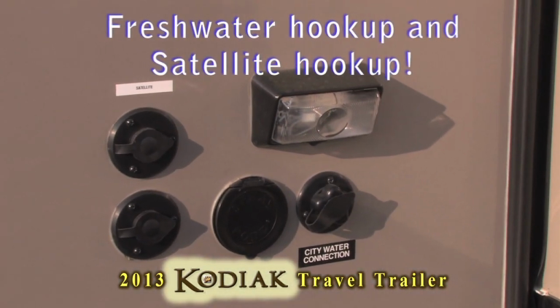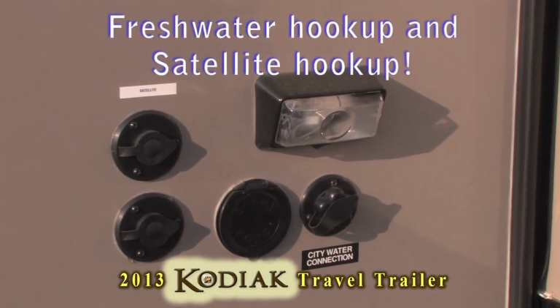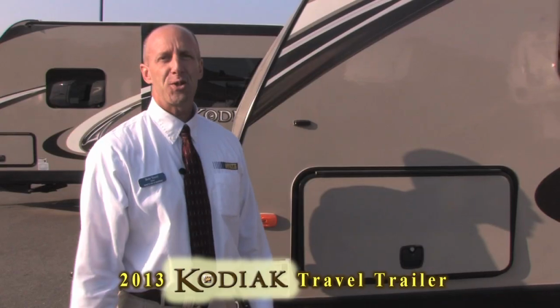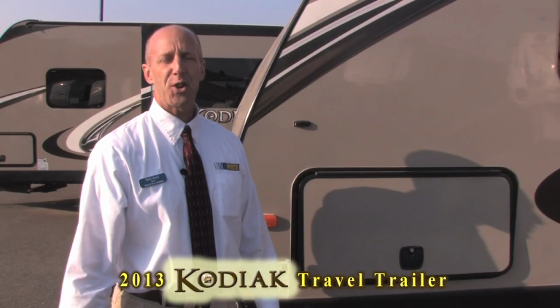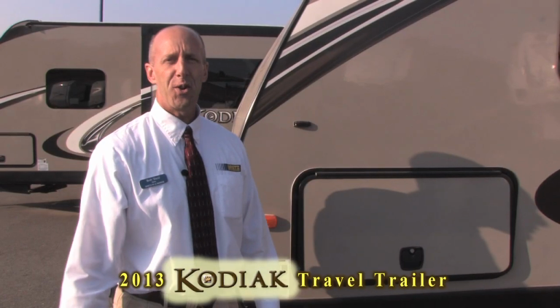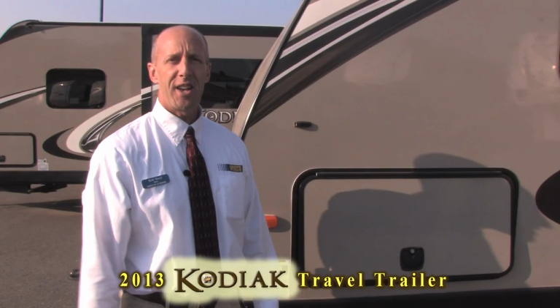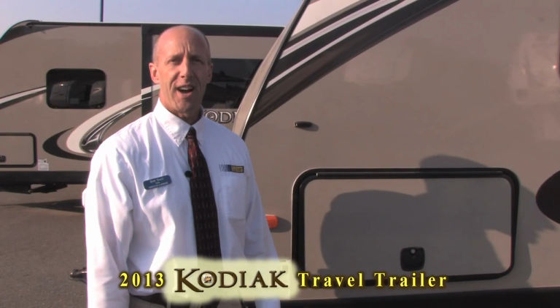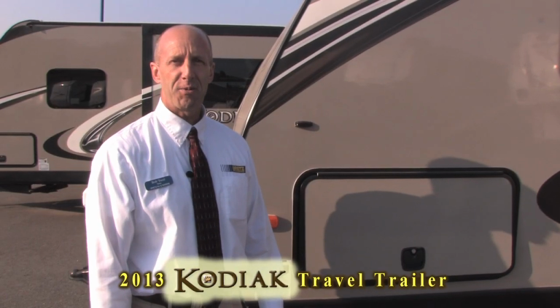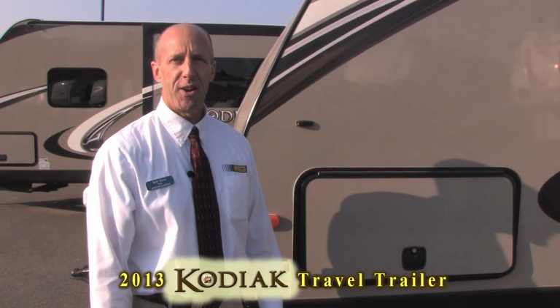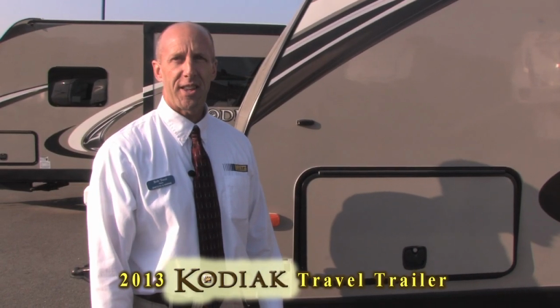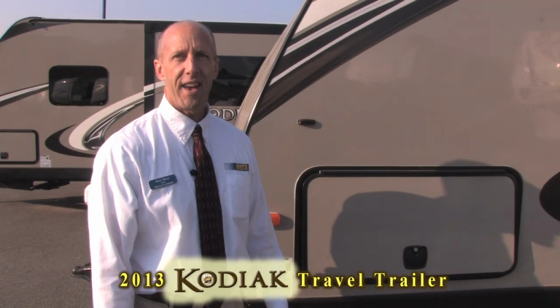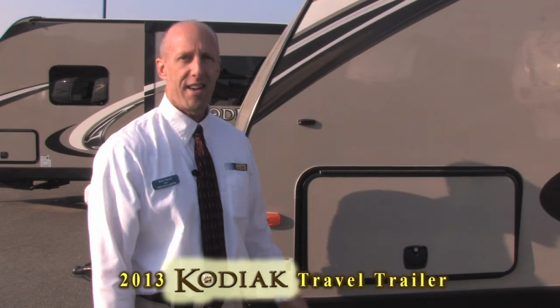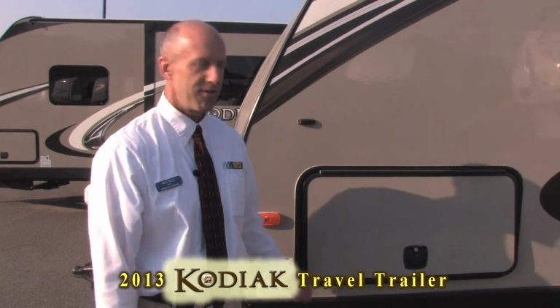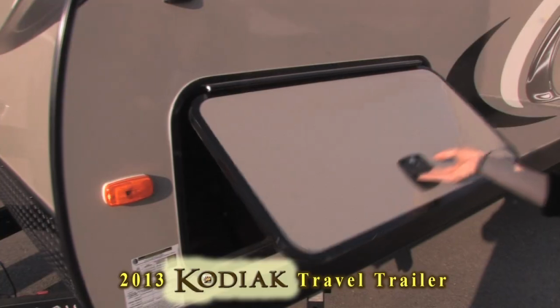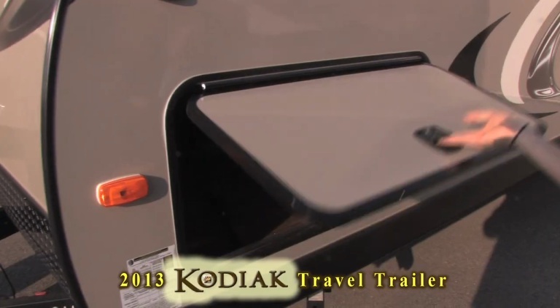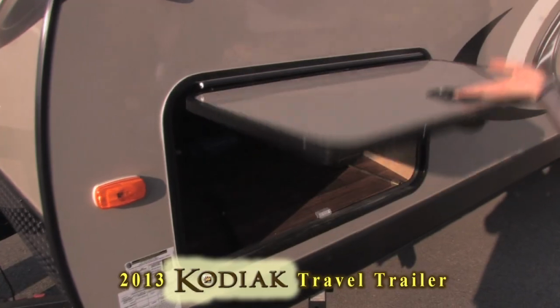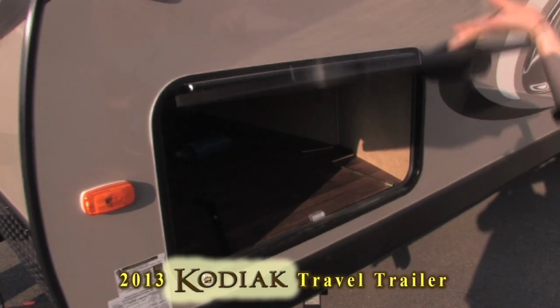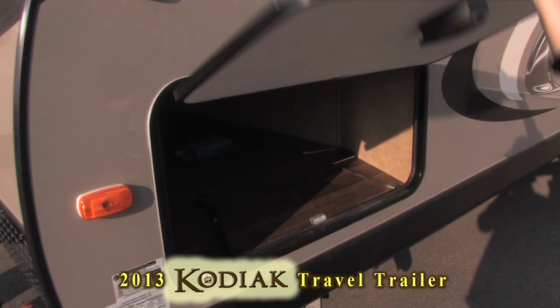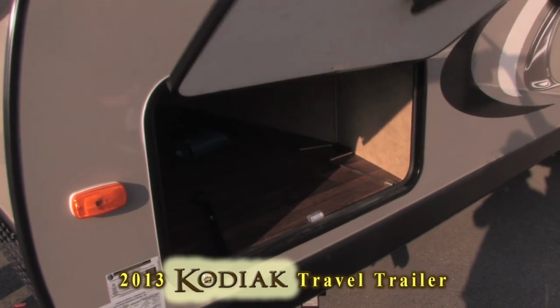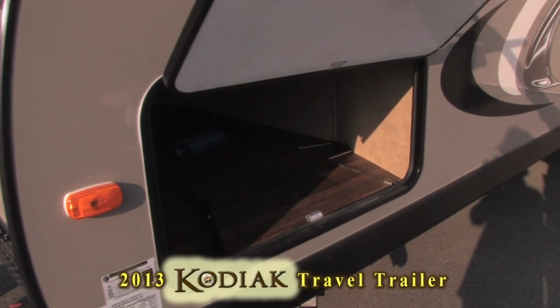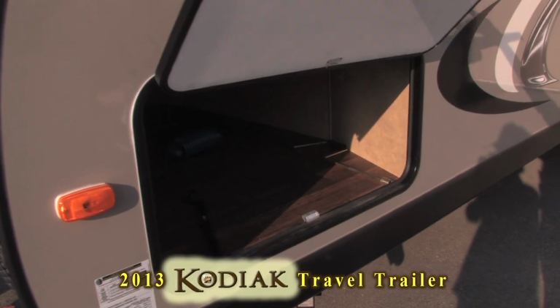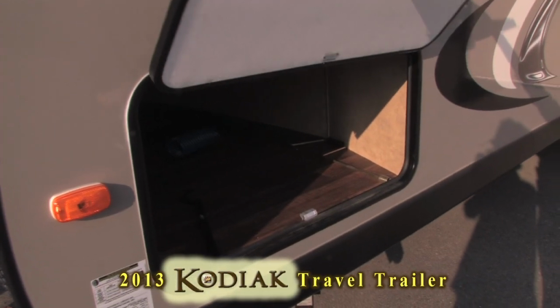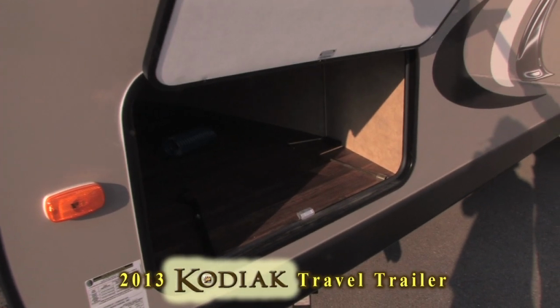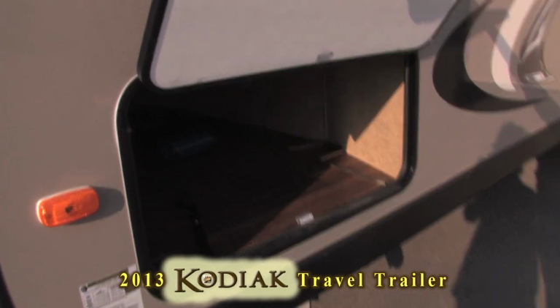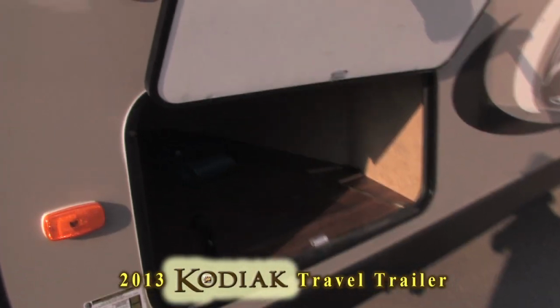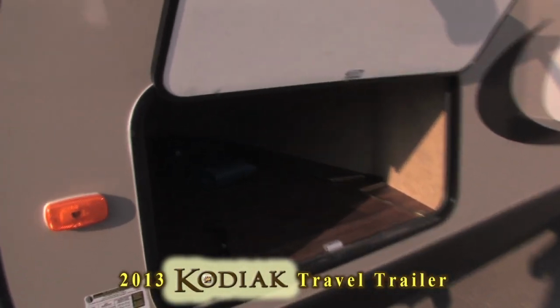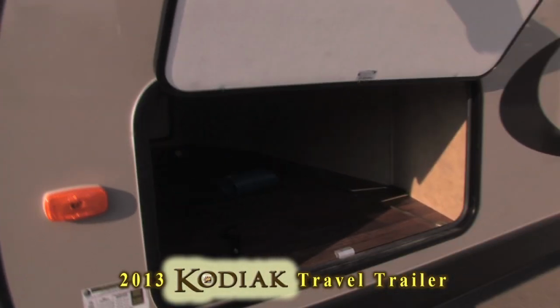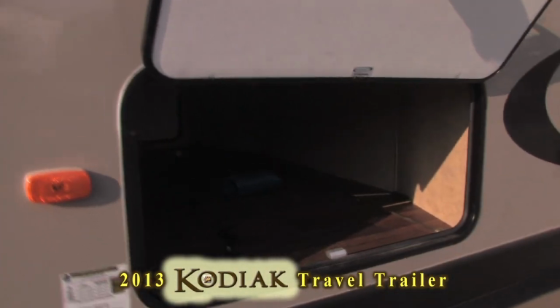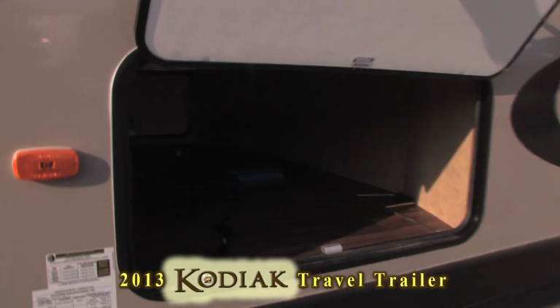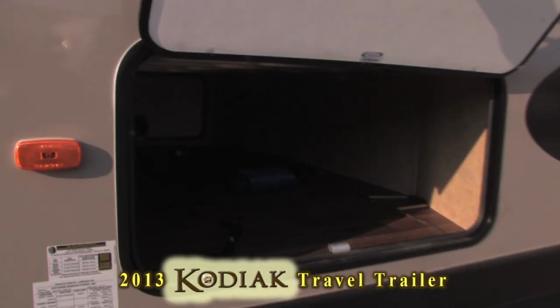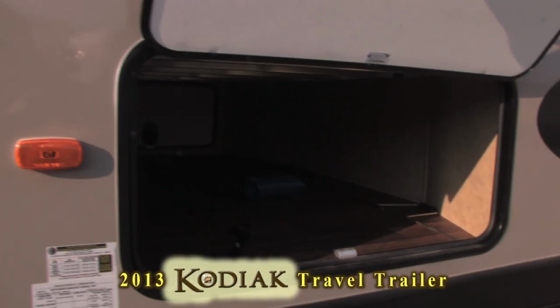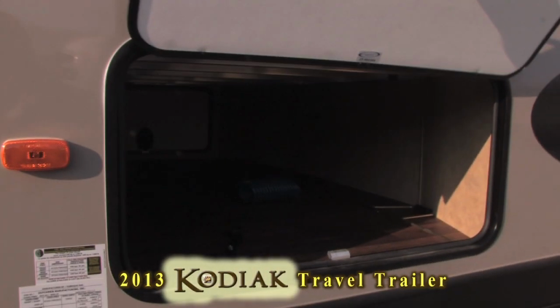What's a Kodiak without a cave? The Bear Cave is one of the largest storage areas in the industry.